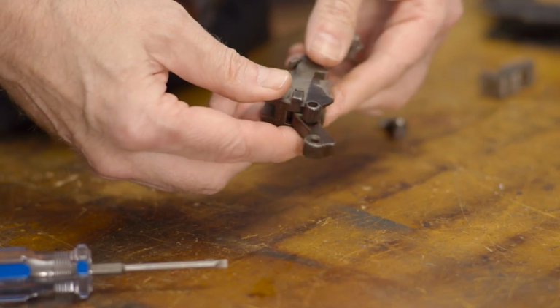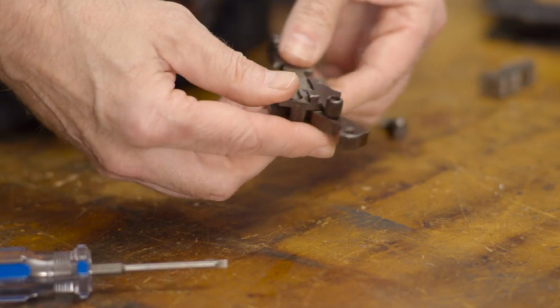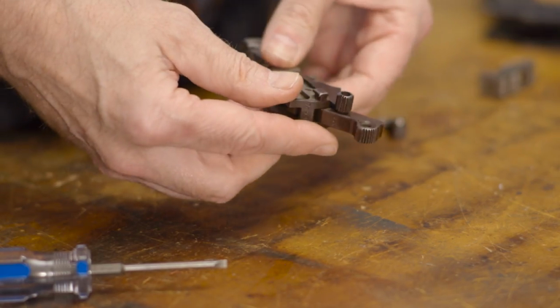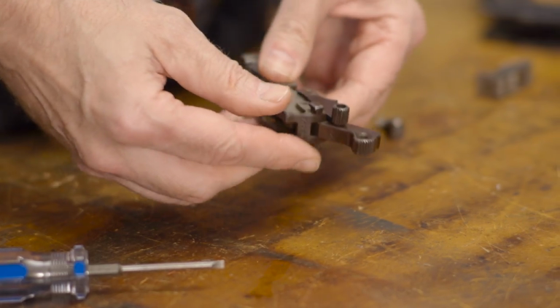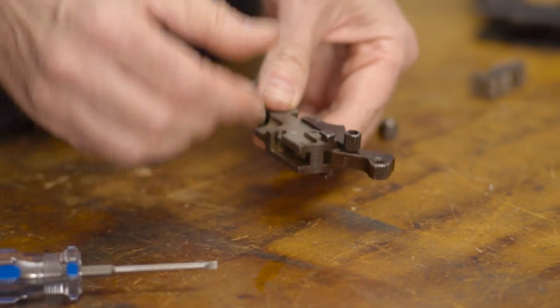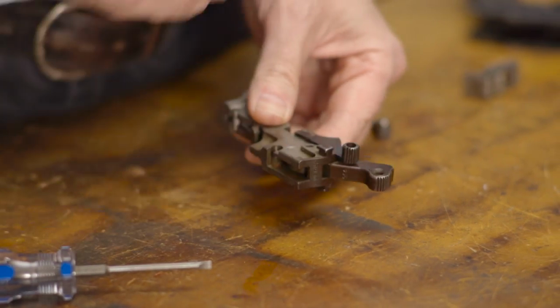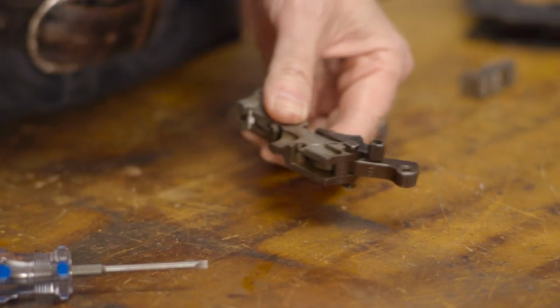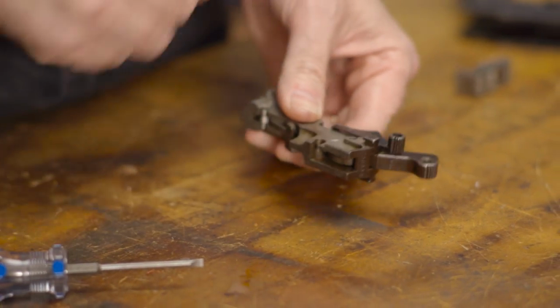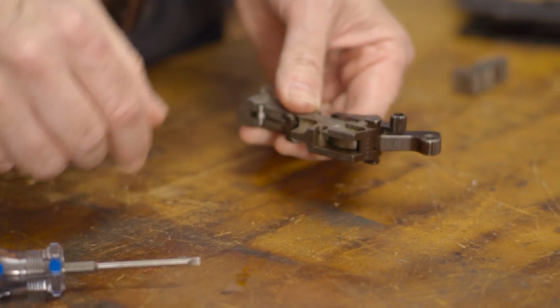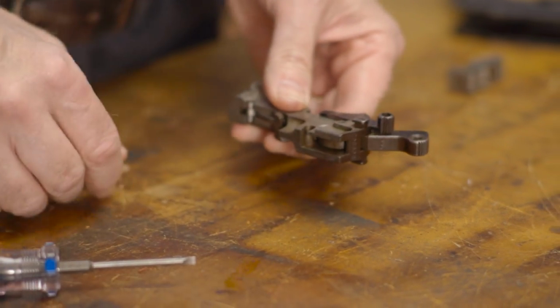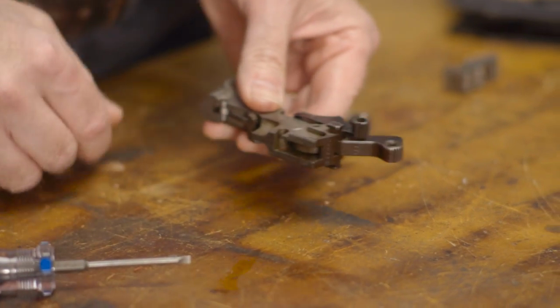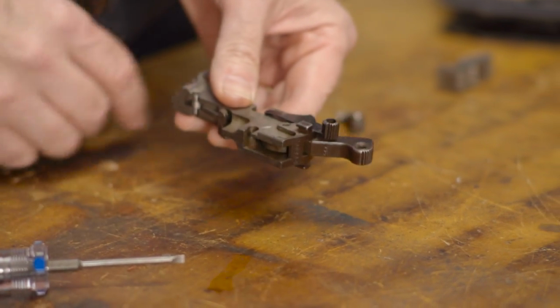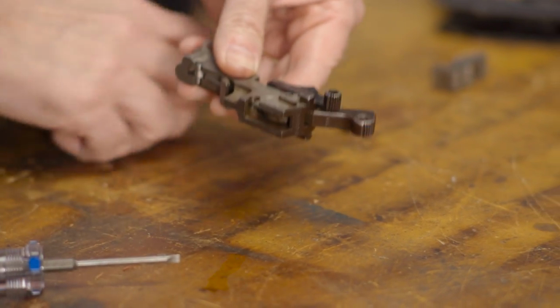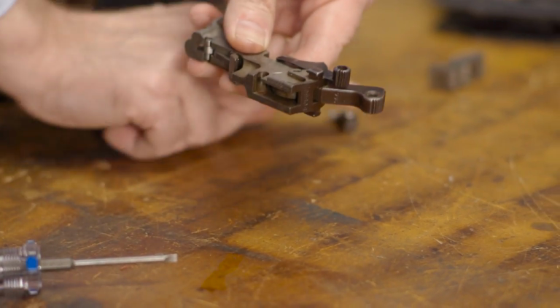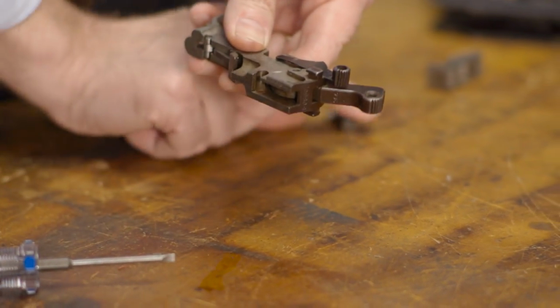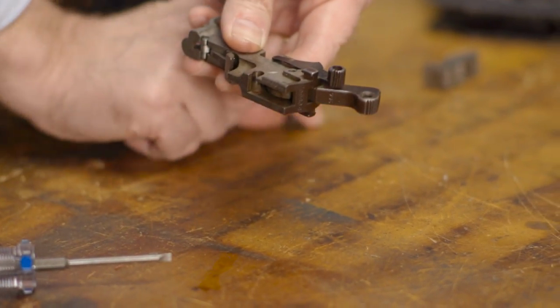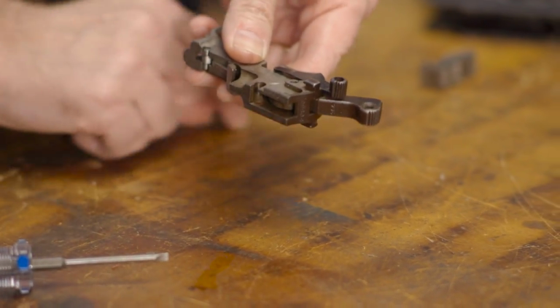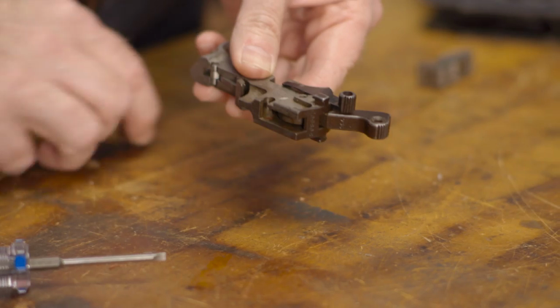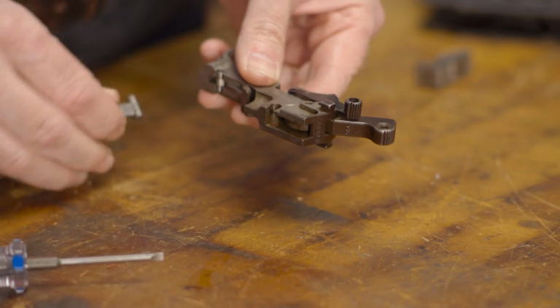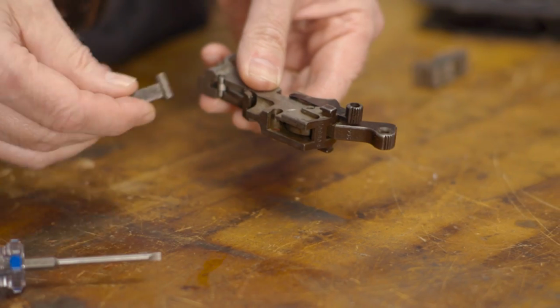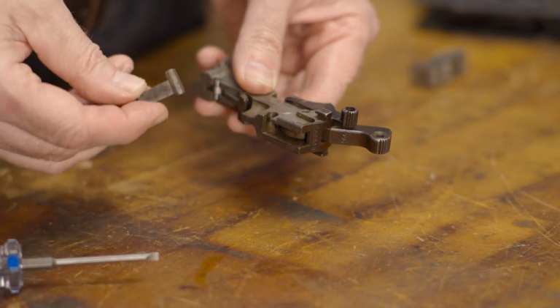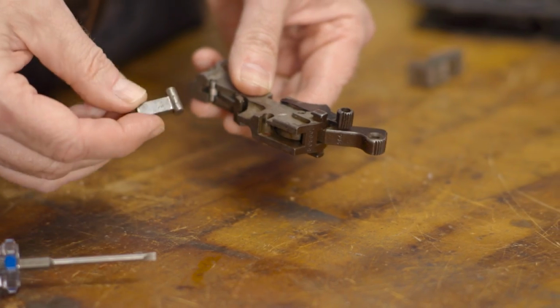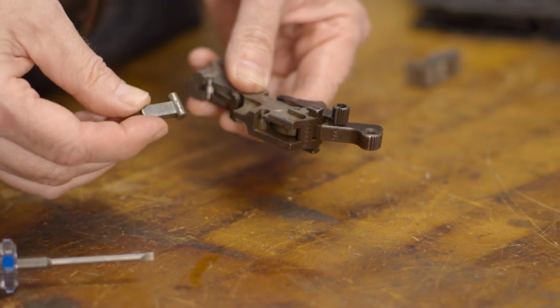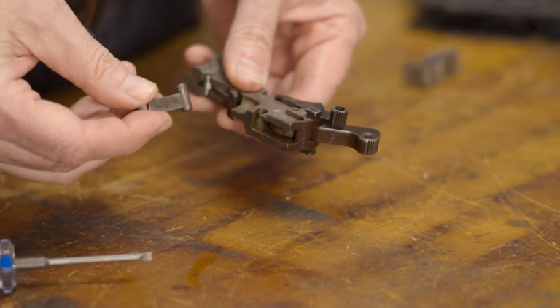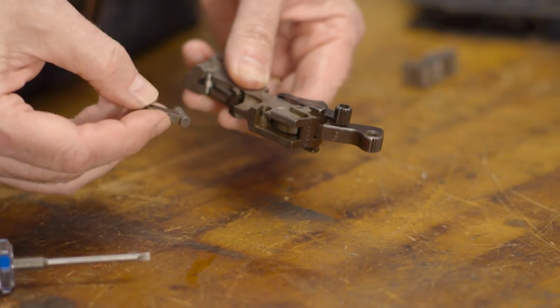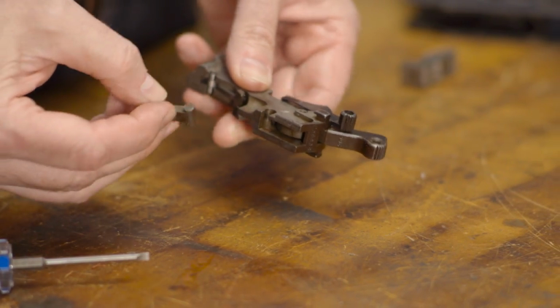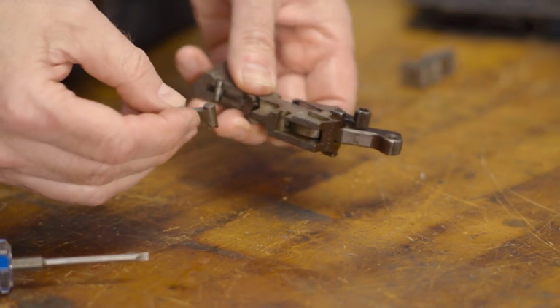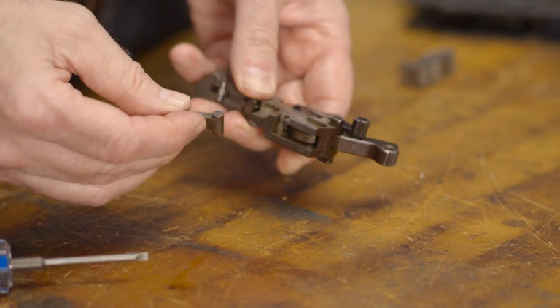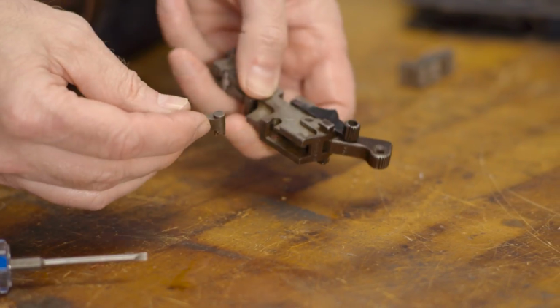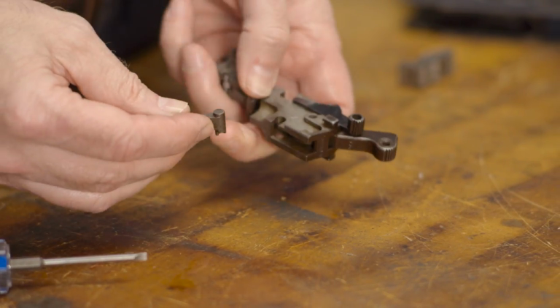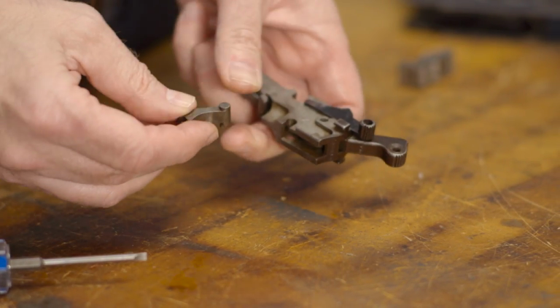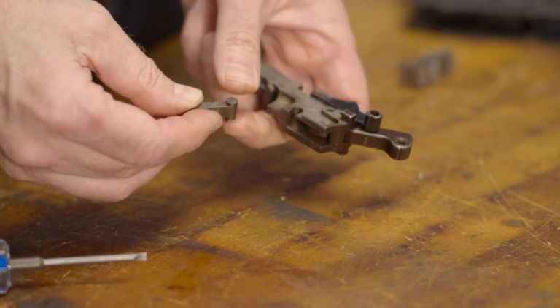Lastly, we'll insert the takedown latch and rotate it into place with the curved portion facing upward.